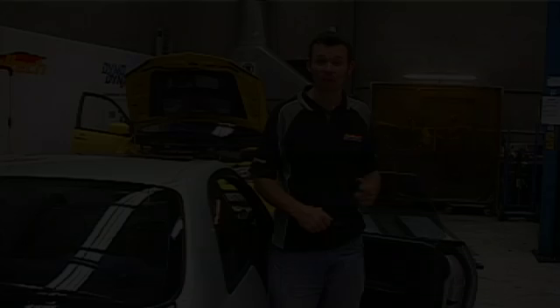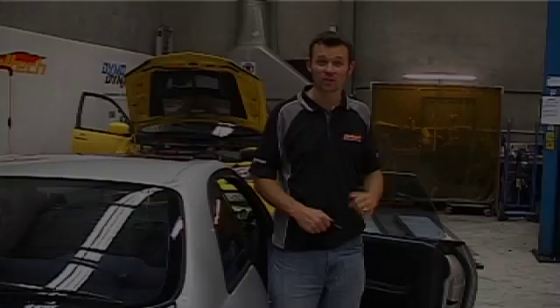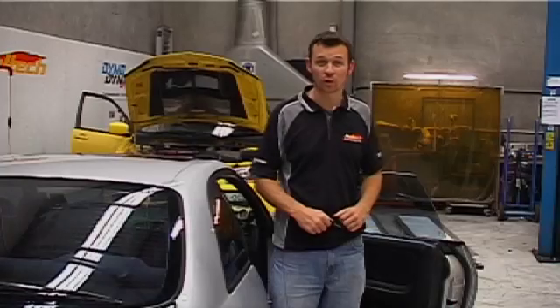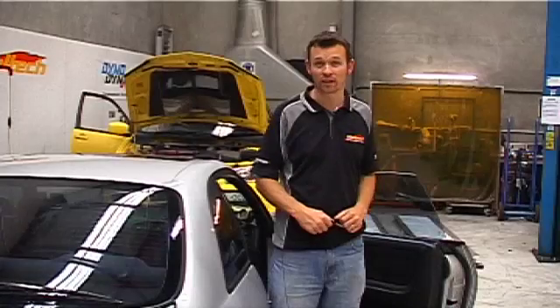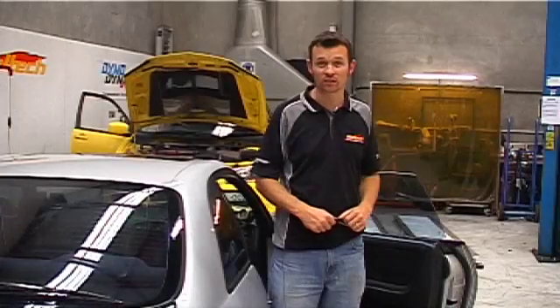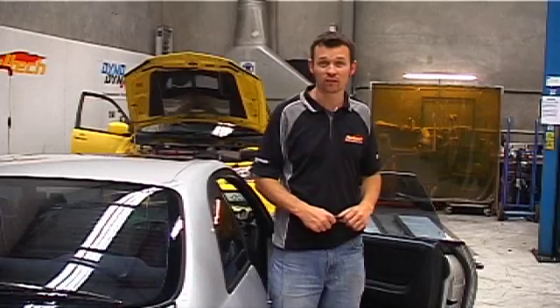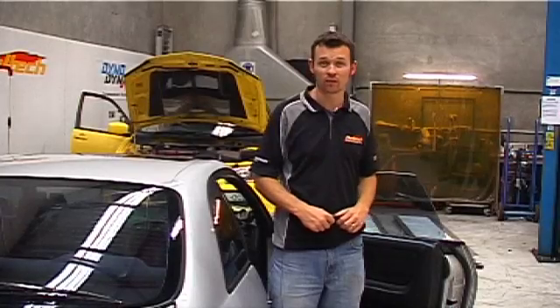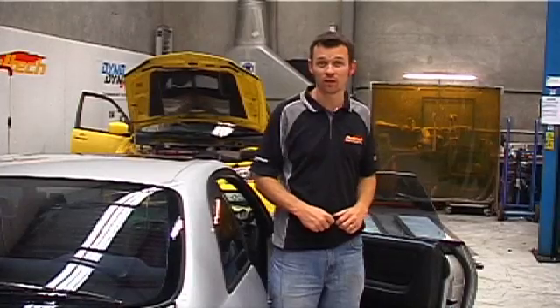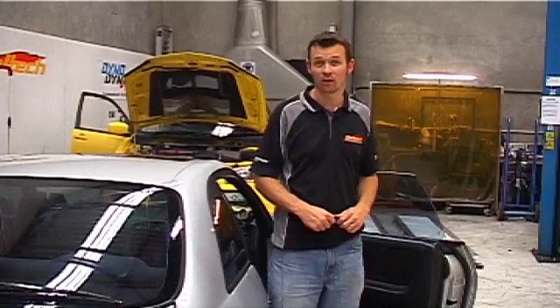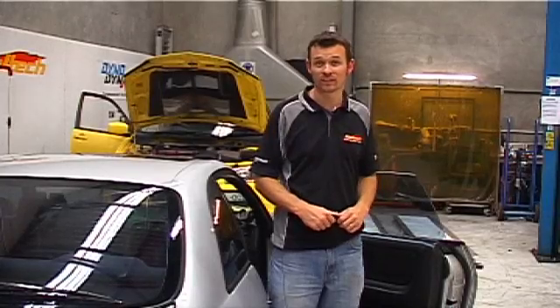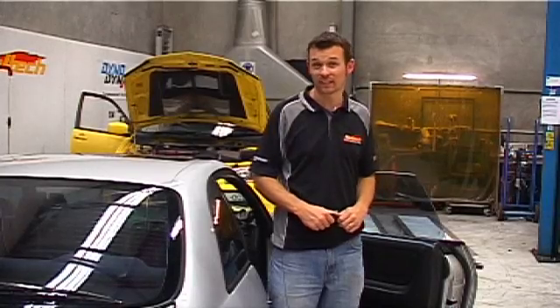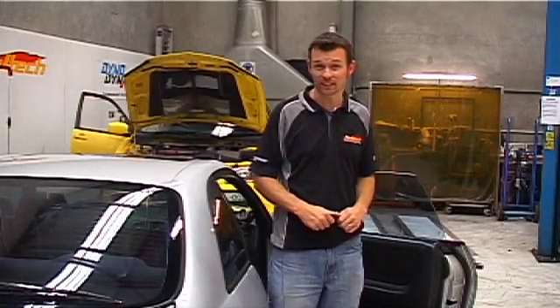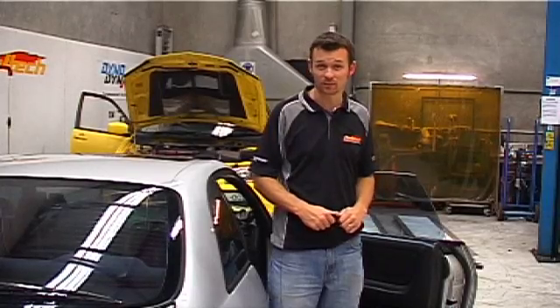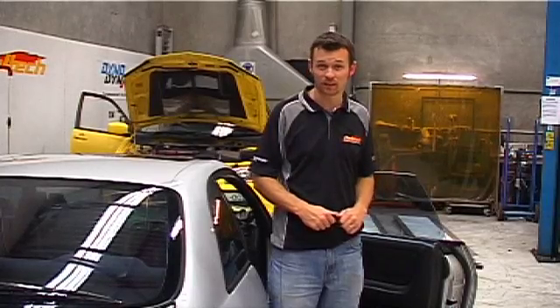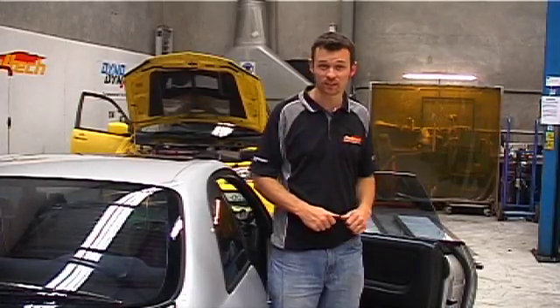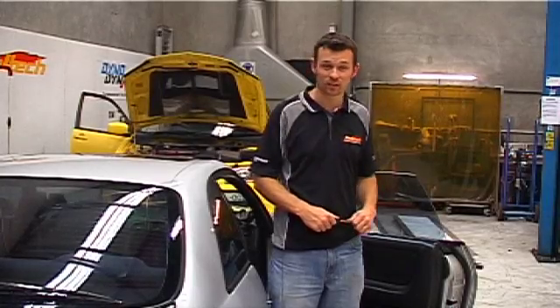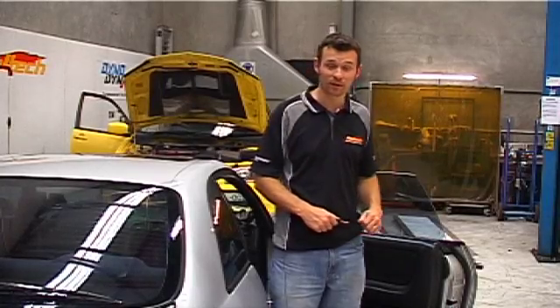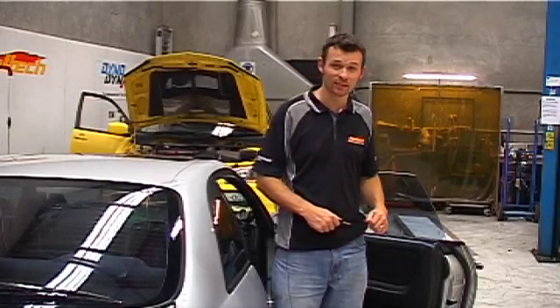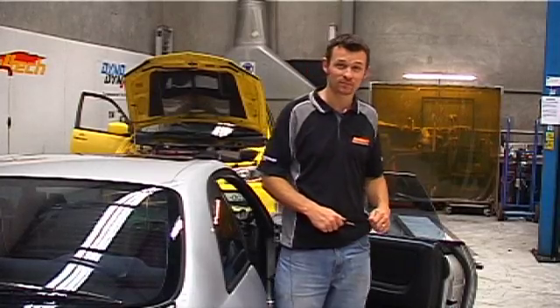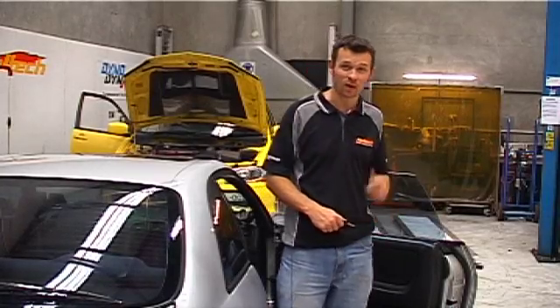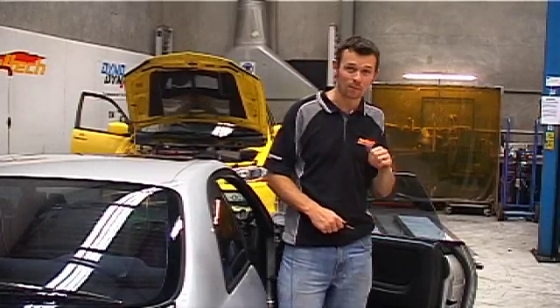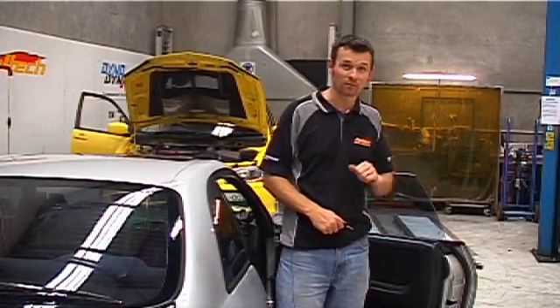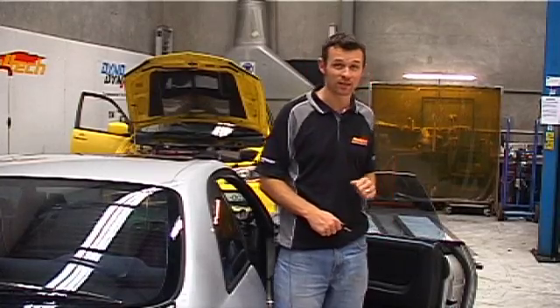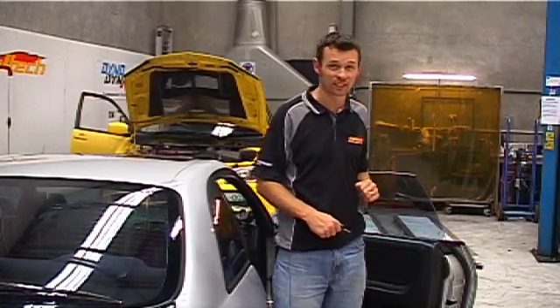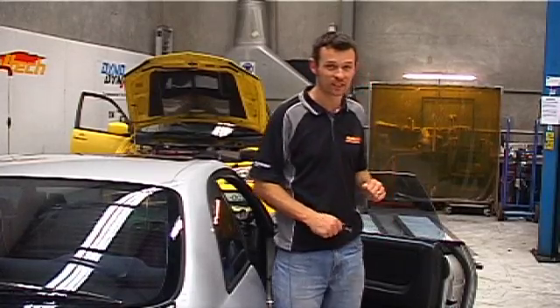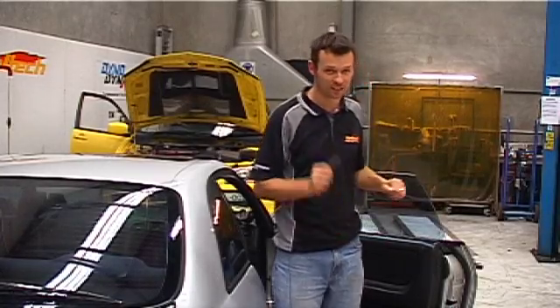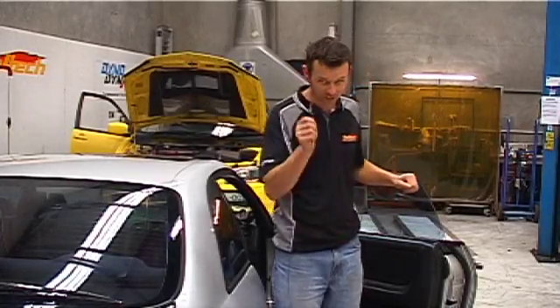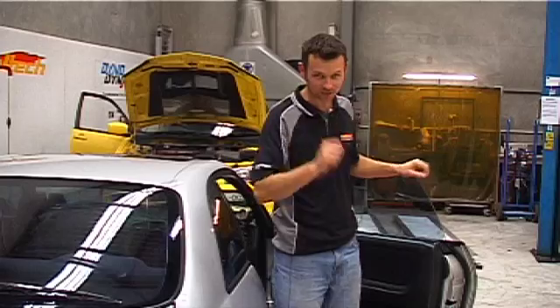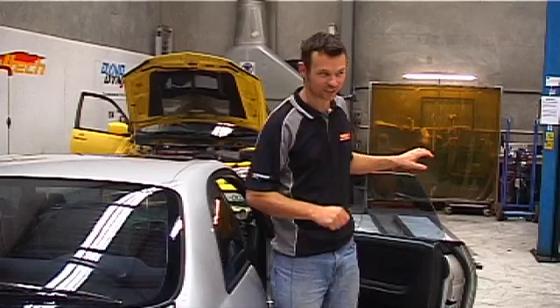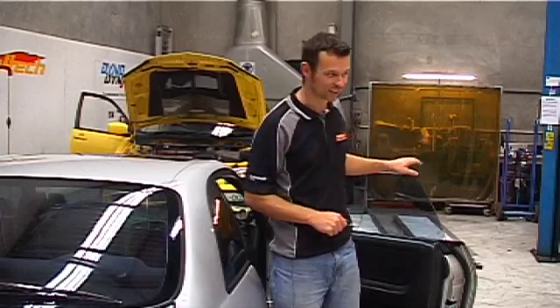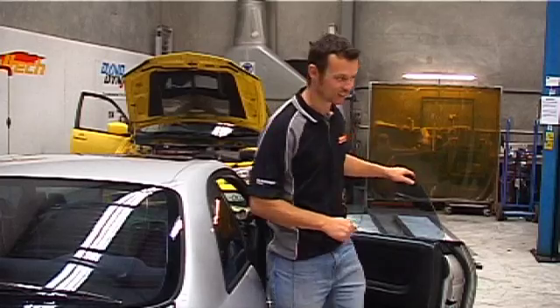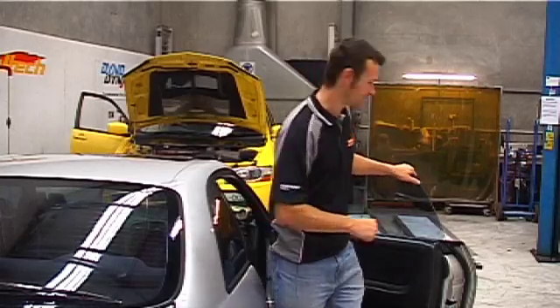That's all we have time for on Technically Speaking this time around. I'm Matt from Haltech and I'll see you next time.